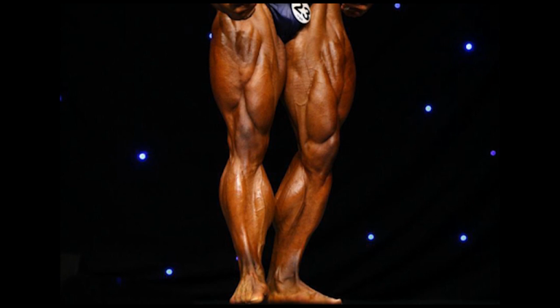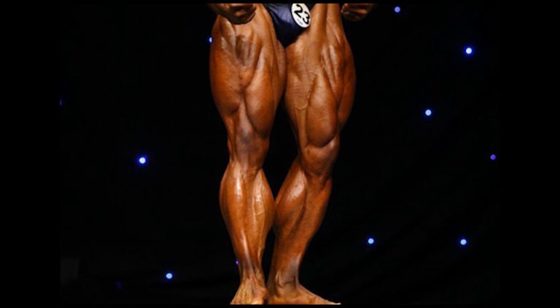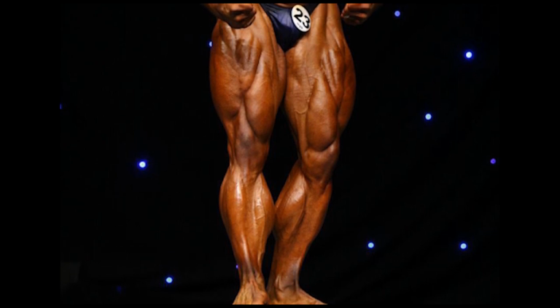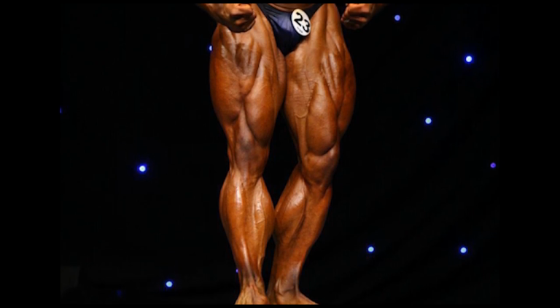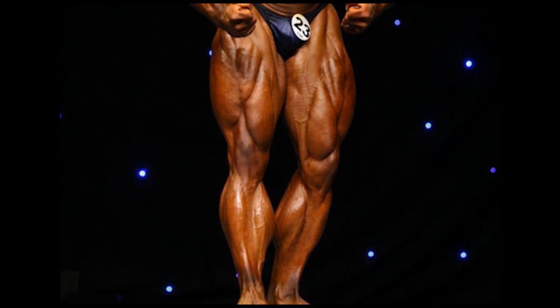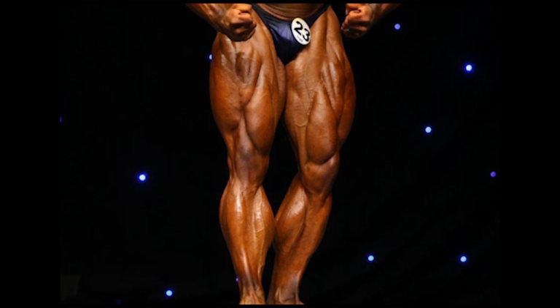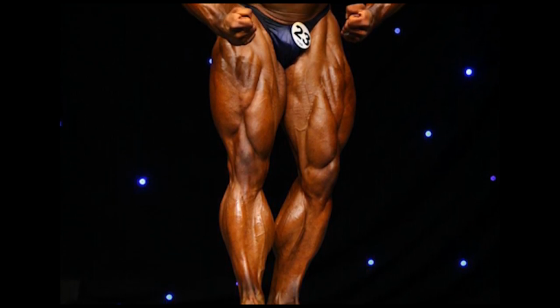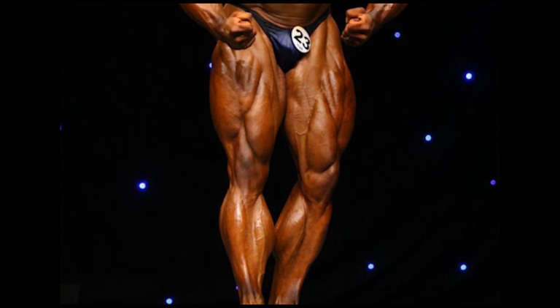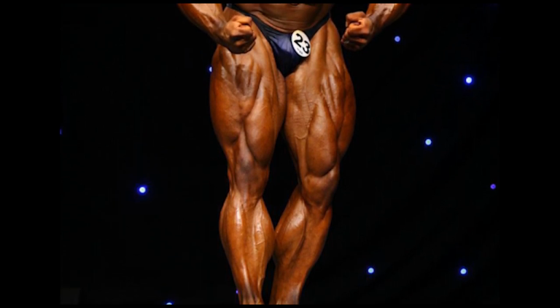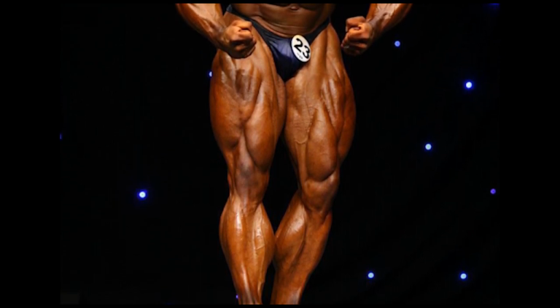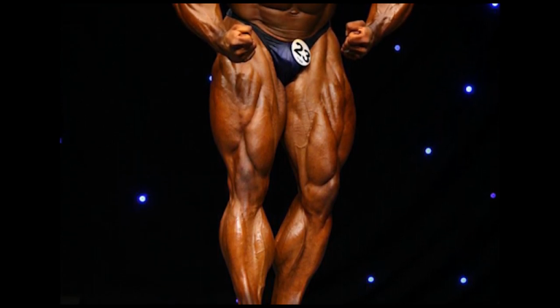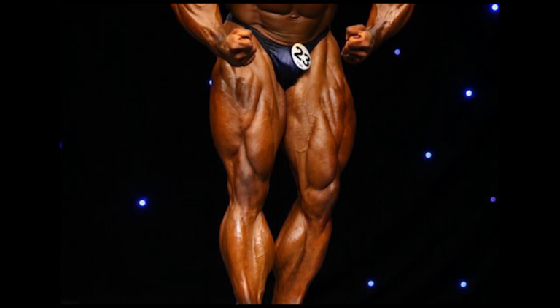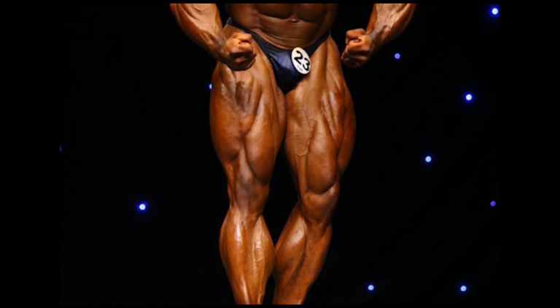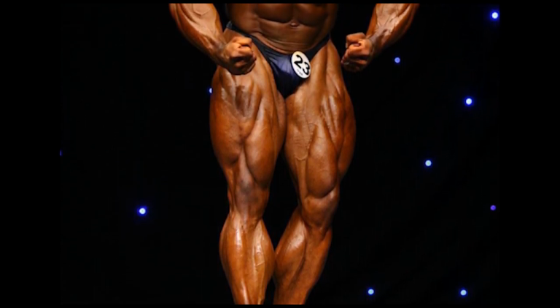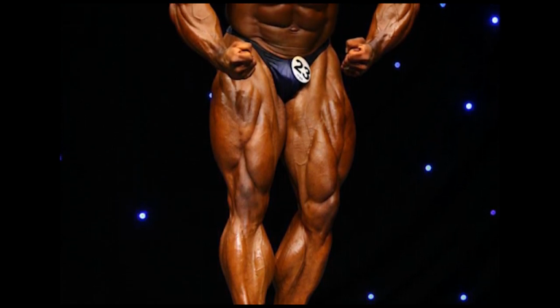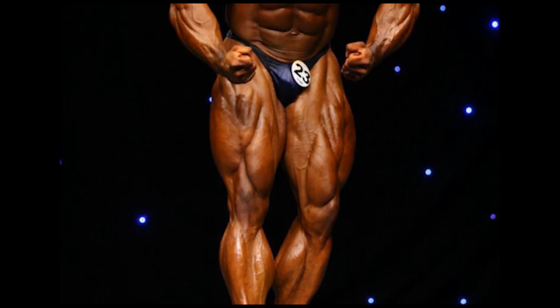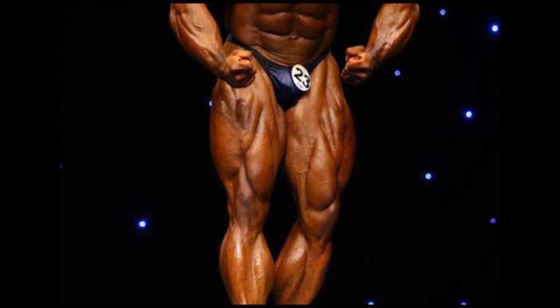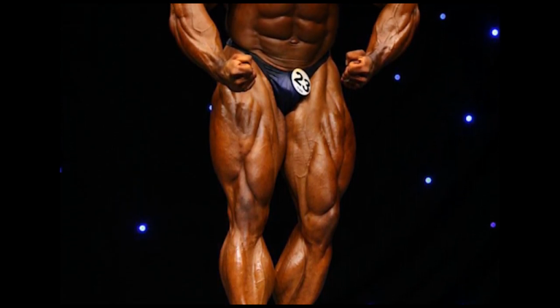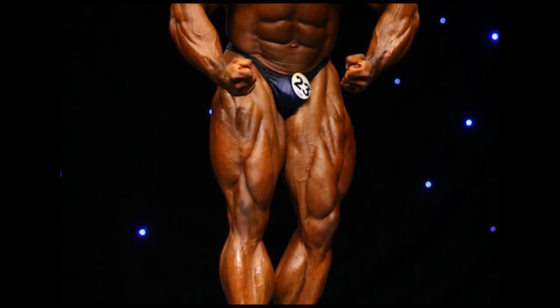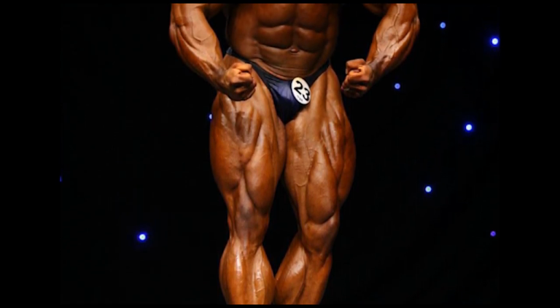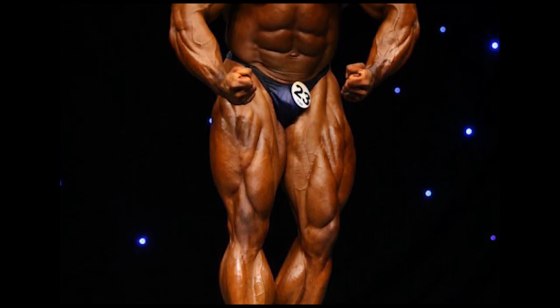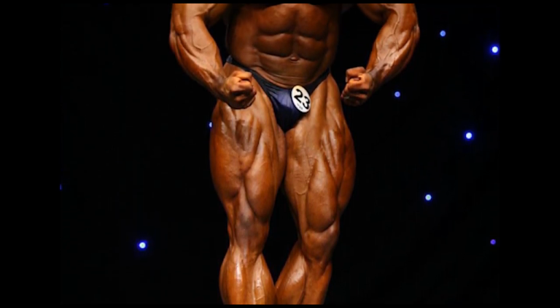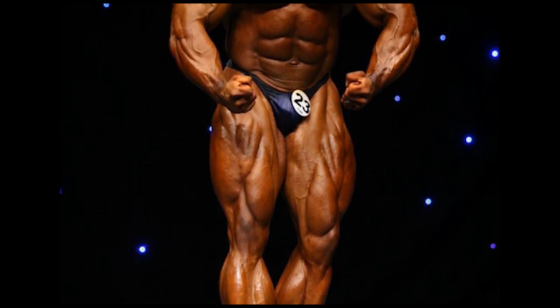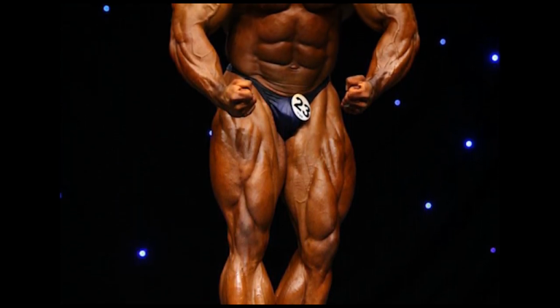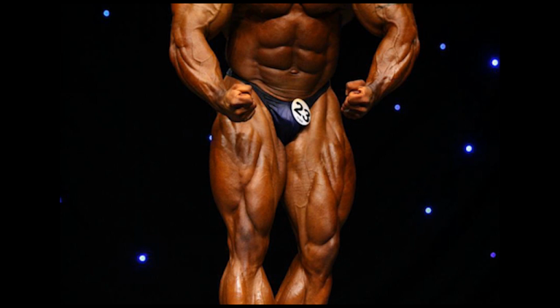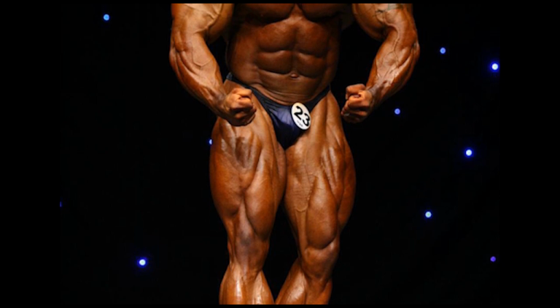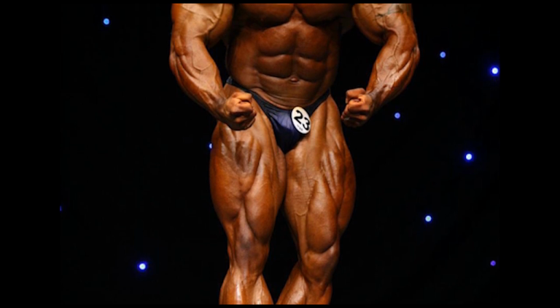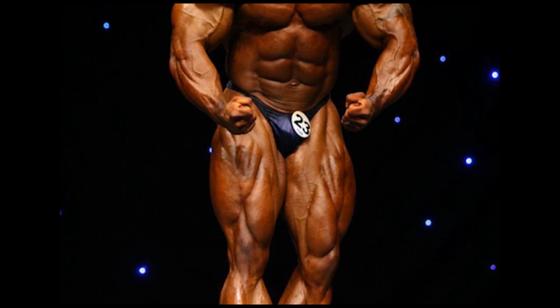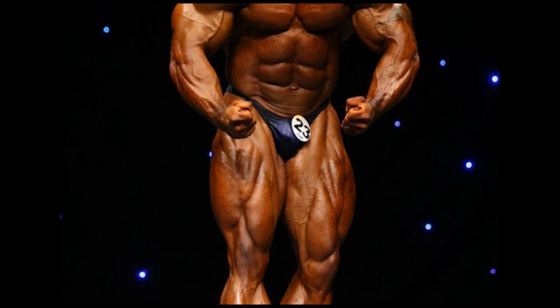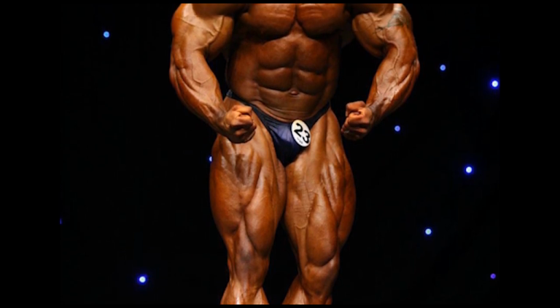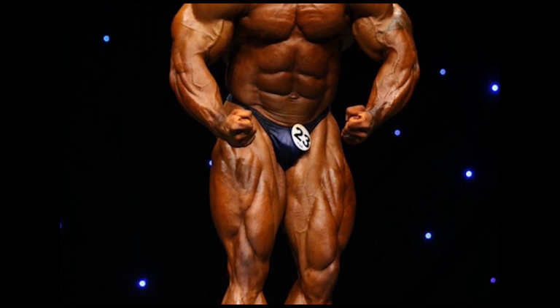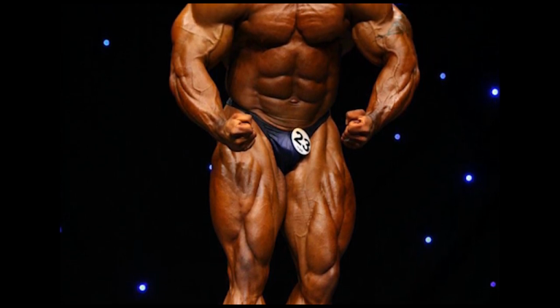Hello guys, welcome to Barbells and Dumbbells YouTube channel. Here is our video on 7x 212 Mr. Olympia Champion, Flex Lewis.